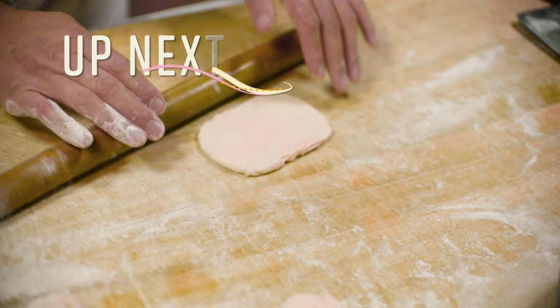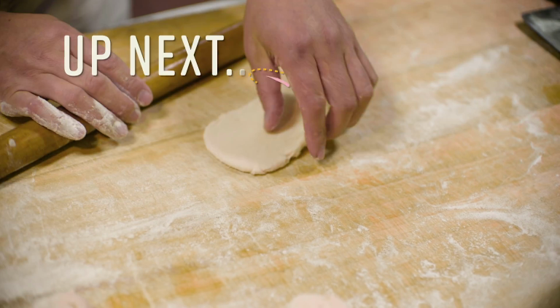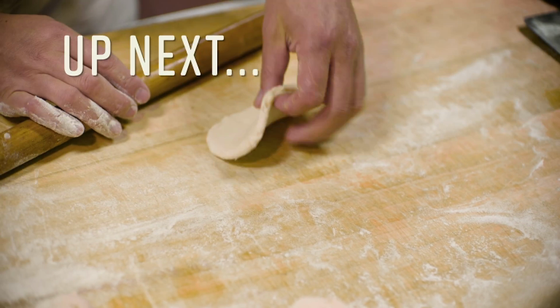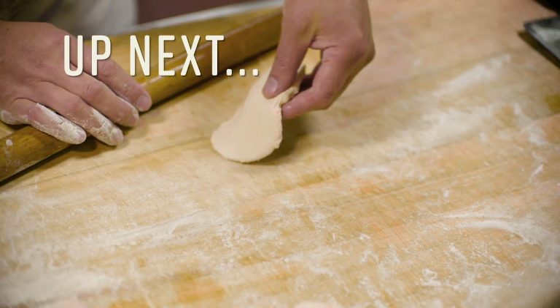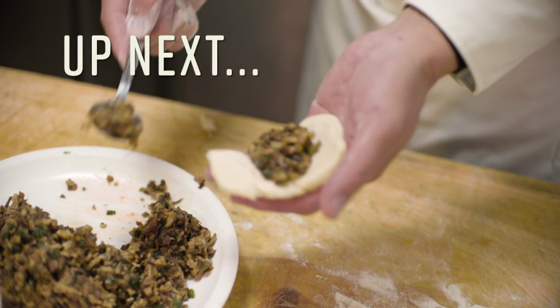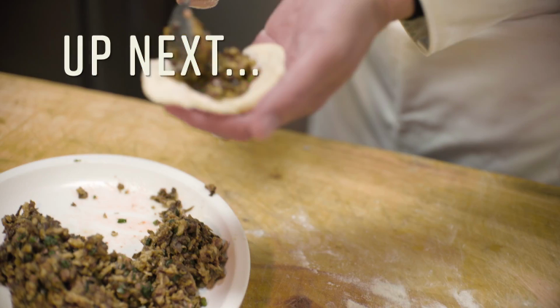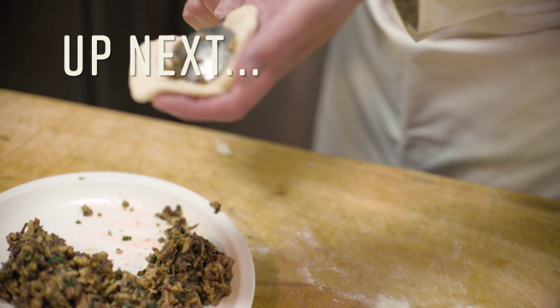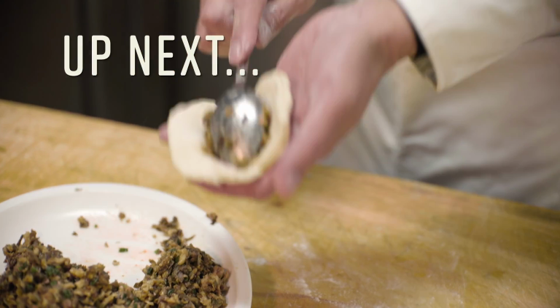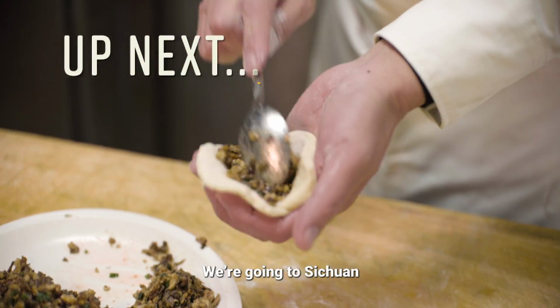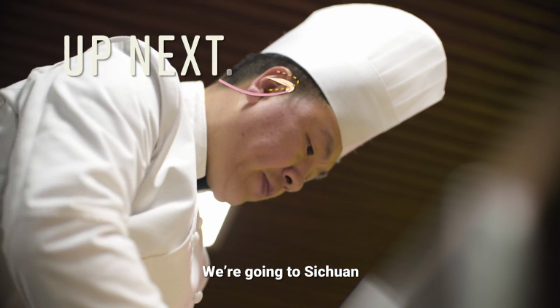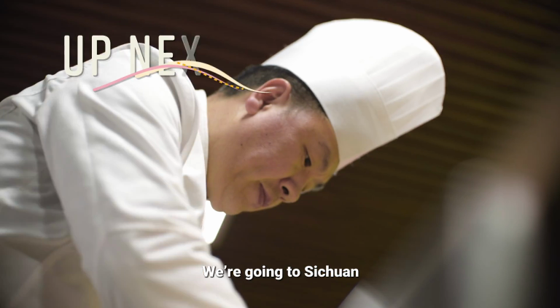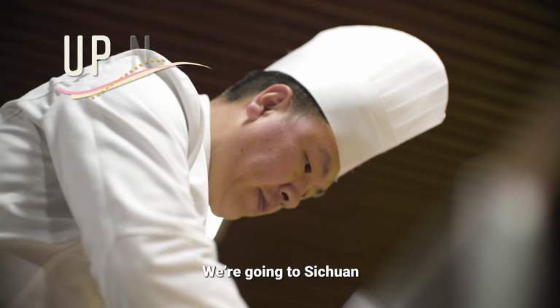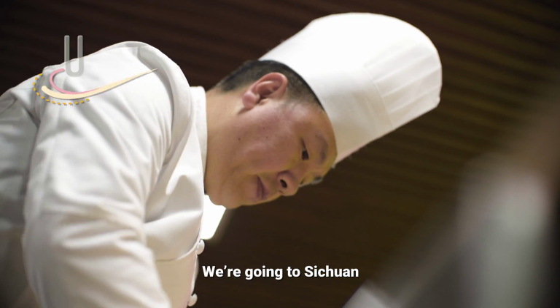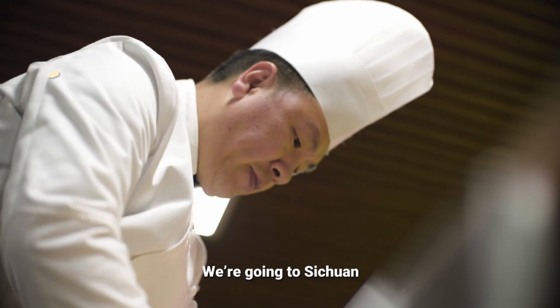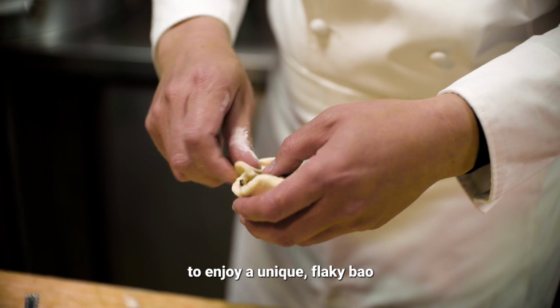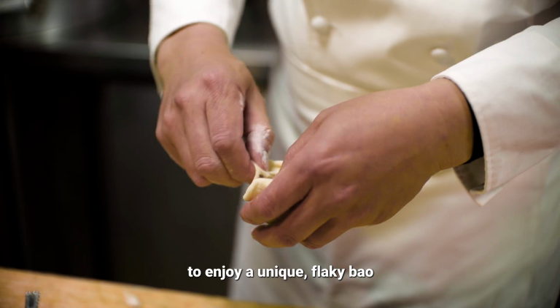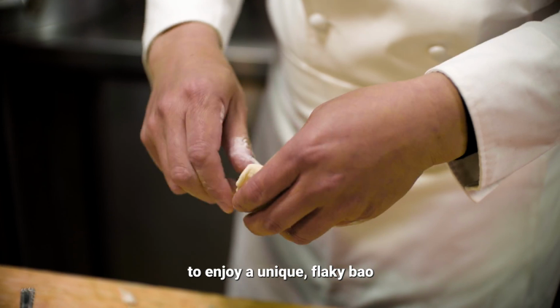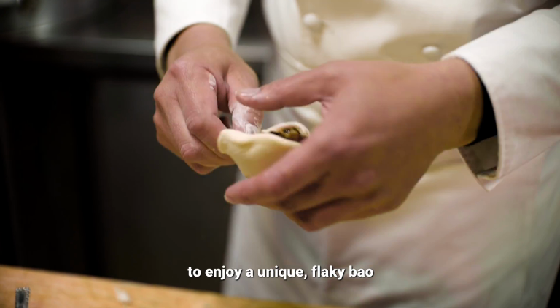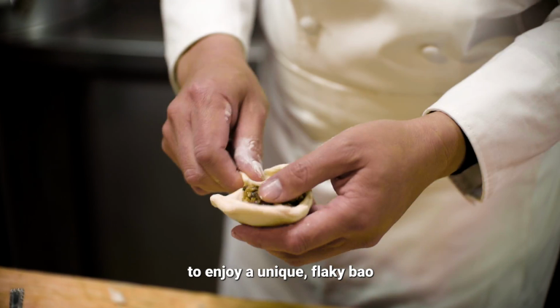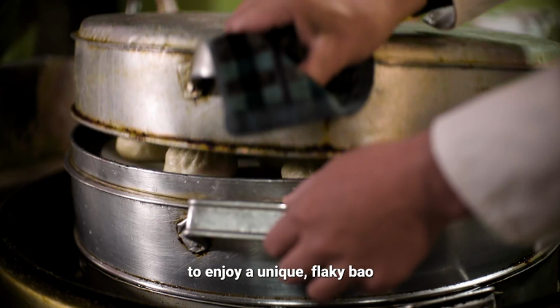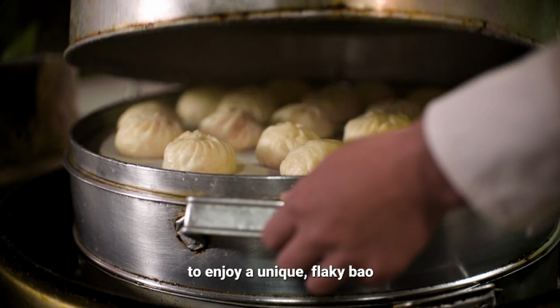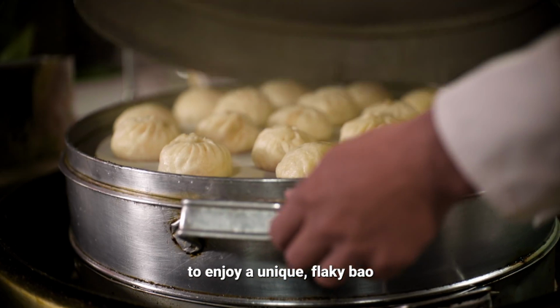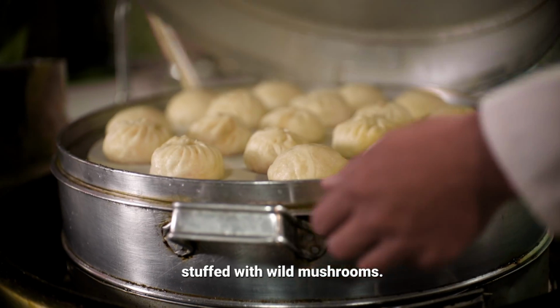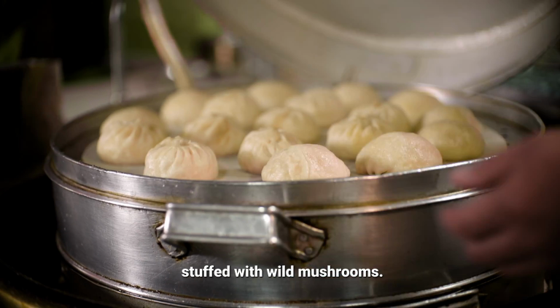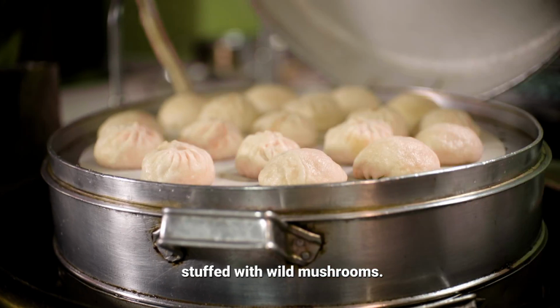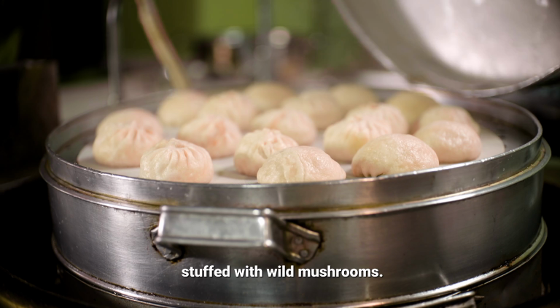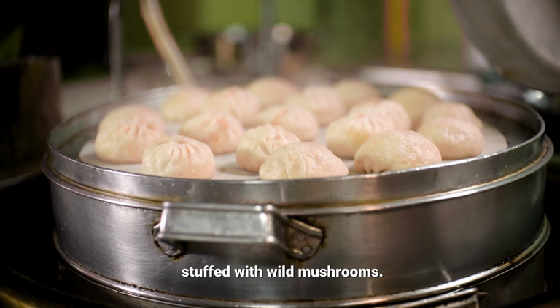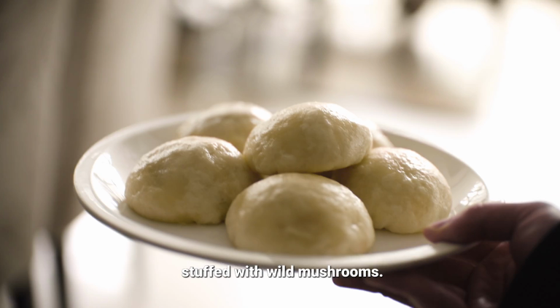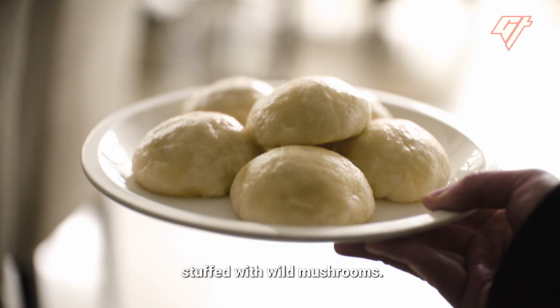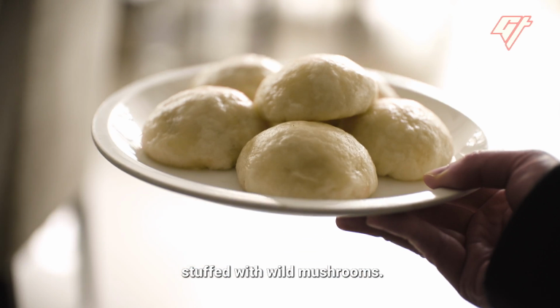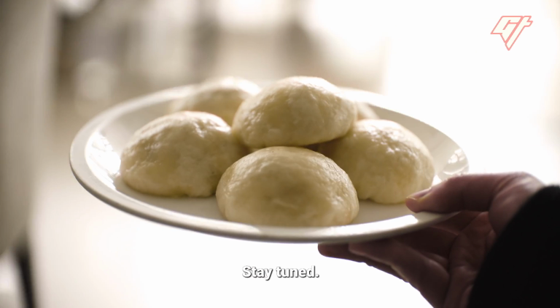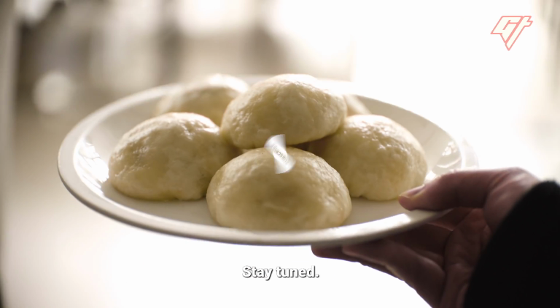Up next, we're going to Sichuan to enjoy a unique flaky bao stuffed with wild mushrooms. Stay tuned.